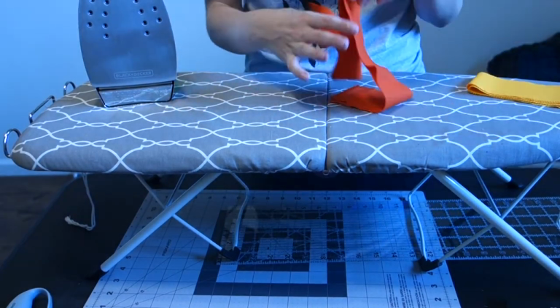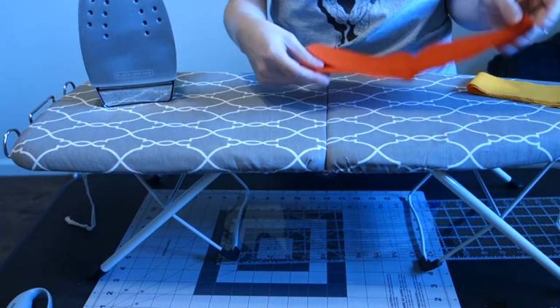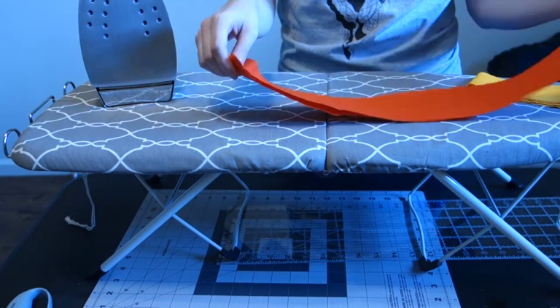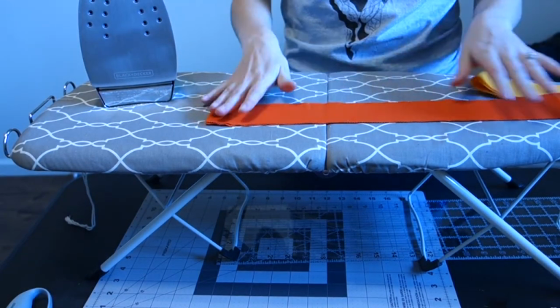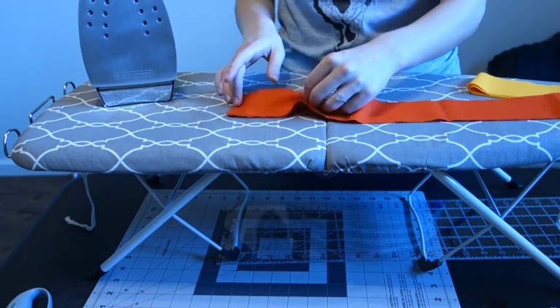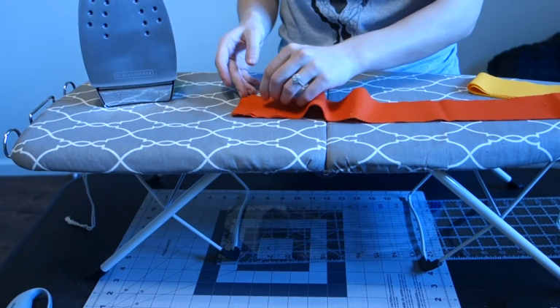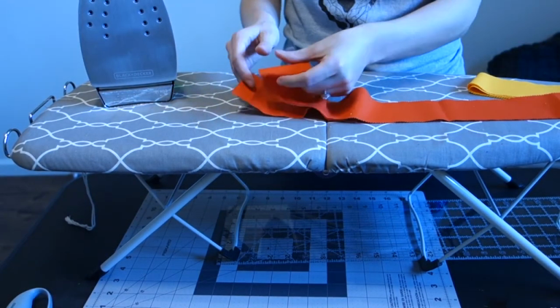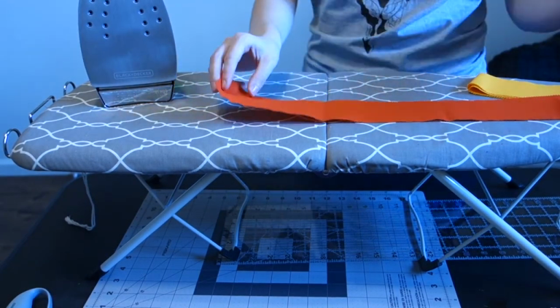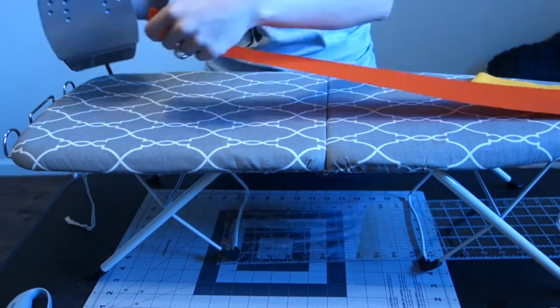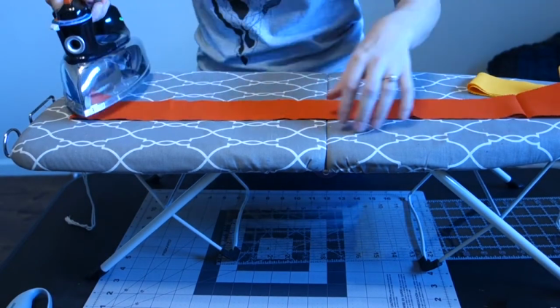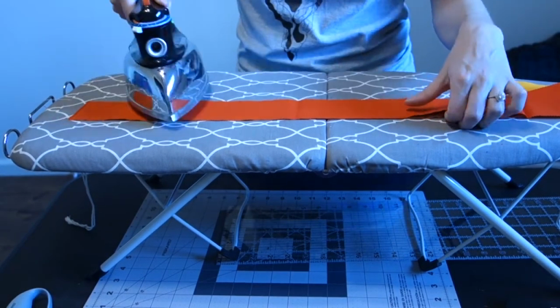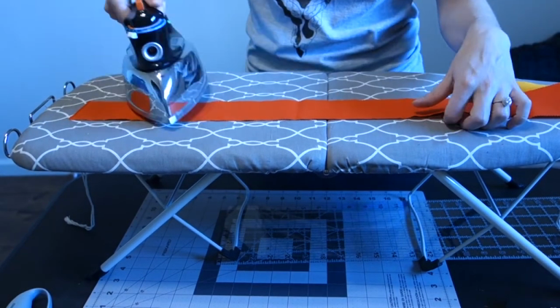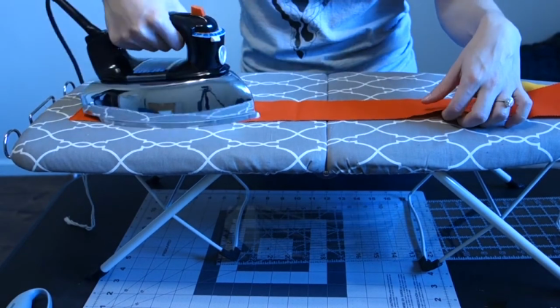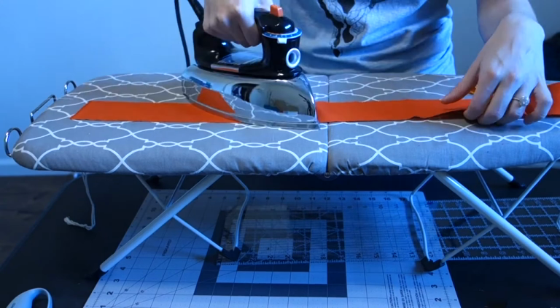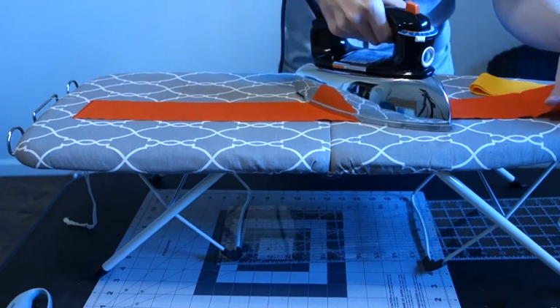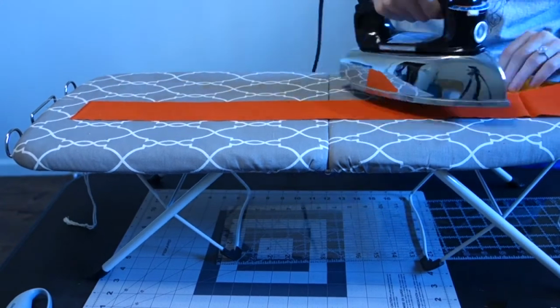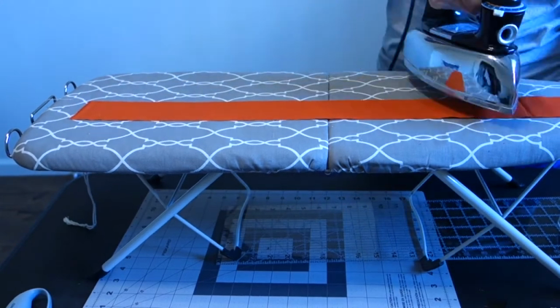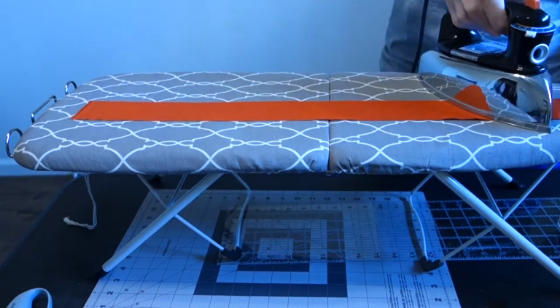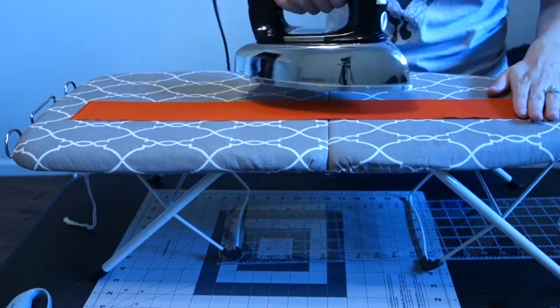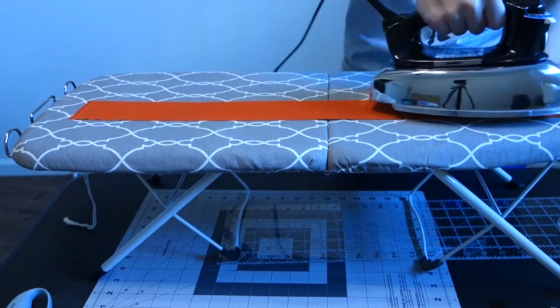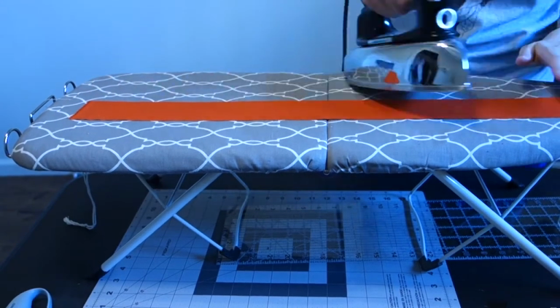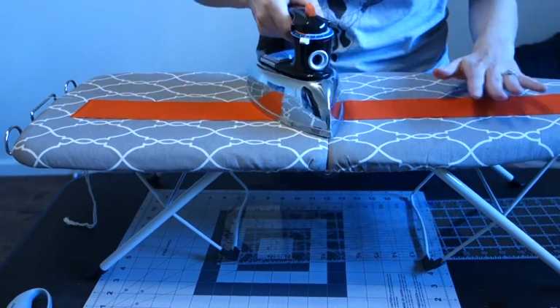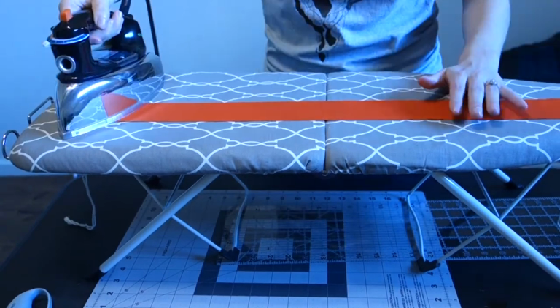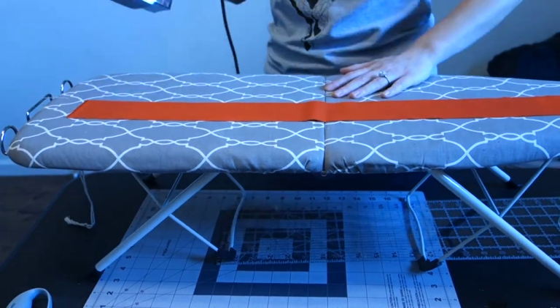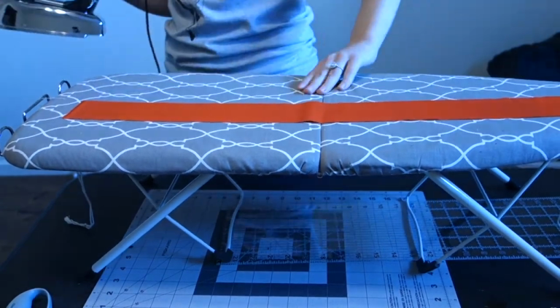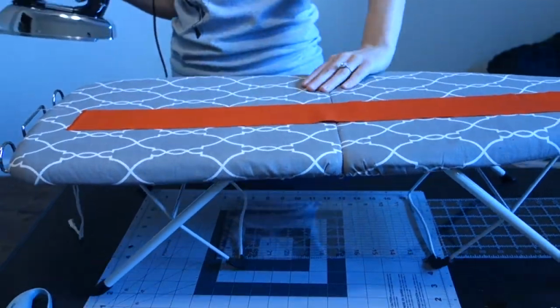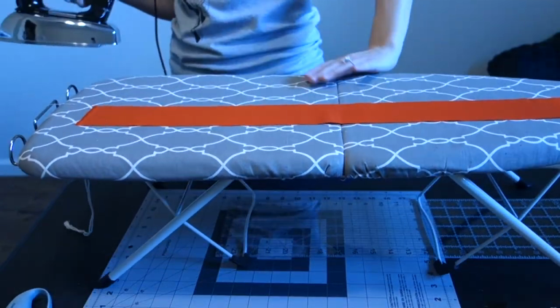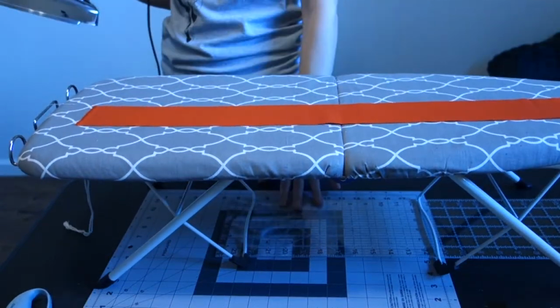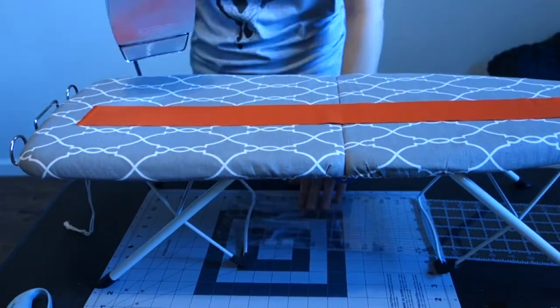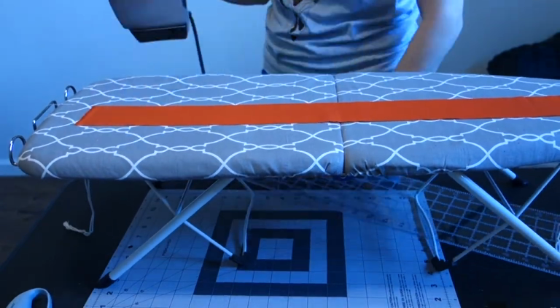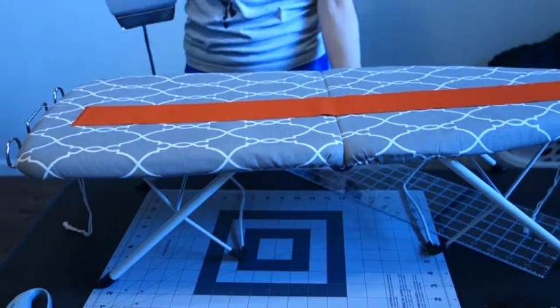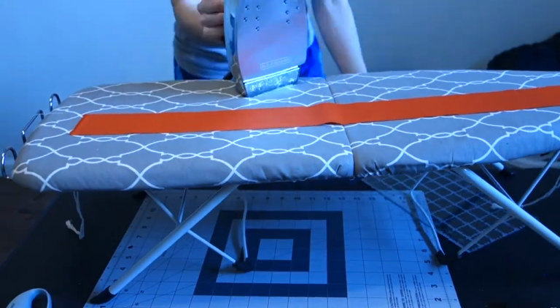You'll start off with ironing all the strips flat to make sure that when you get ready to sew, it sews together really nice.